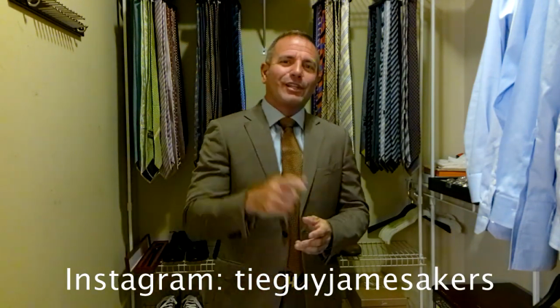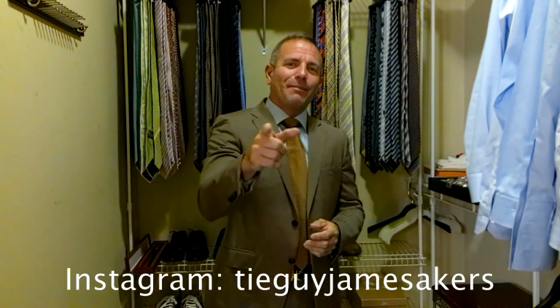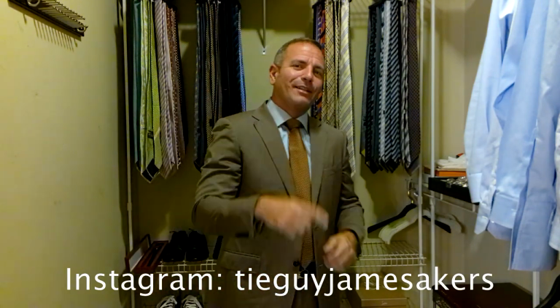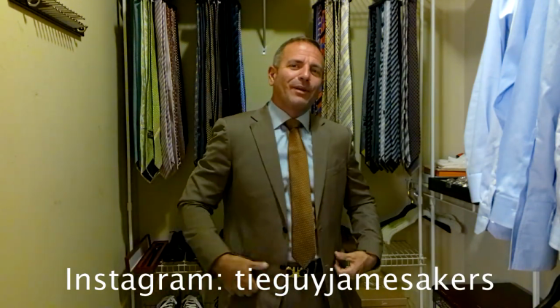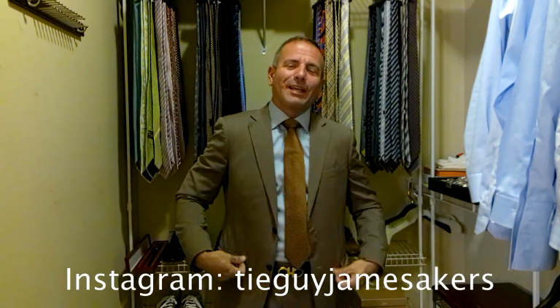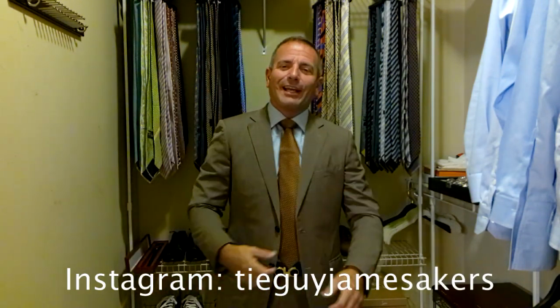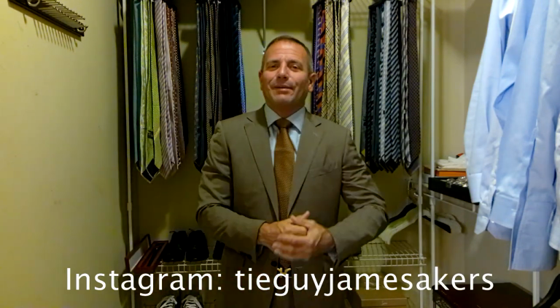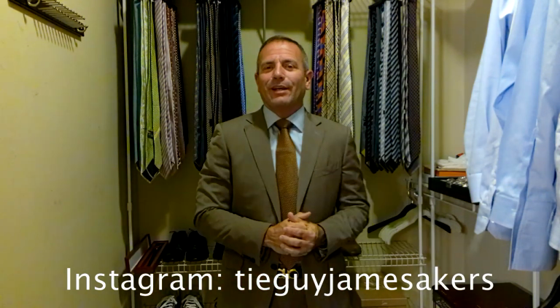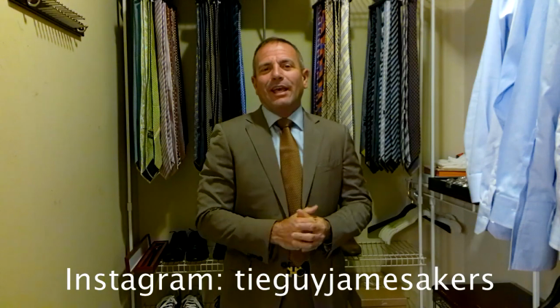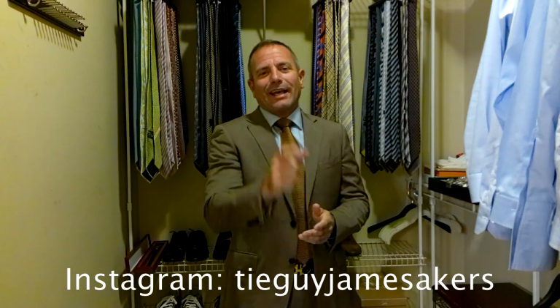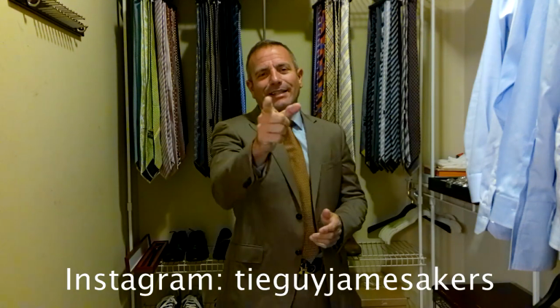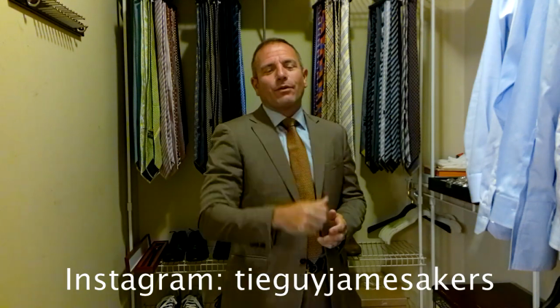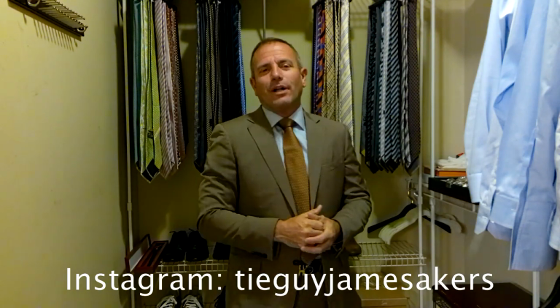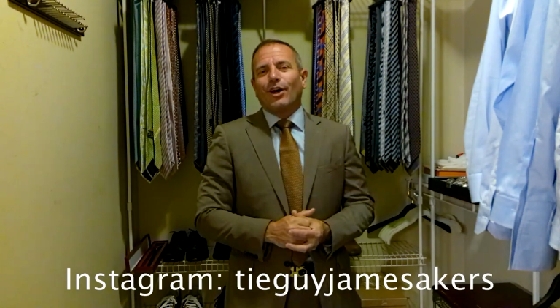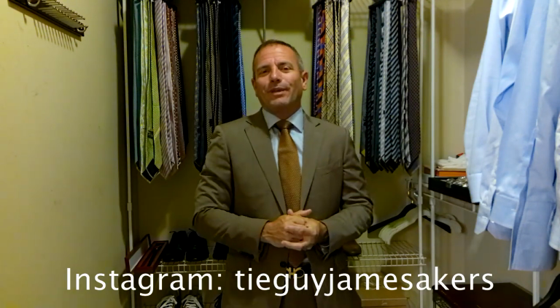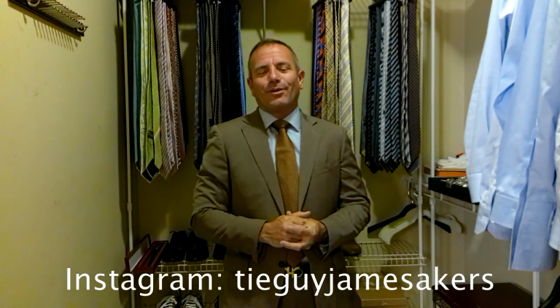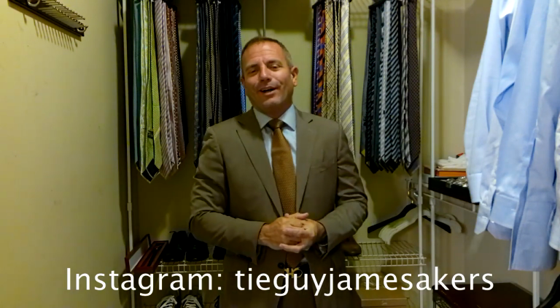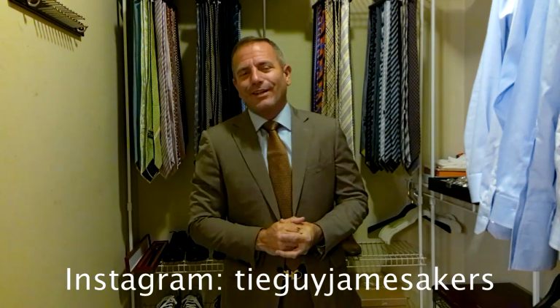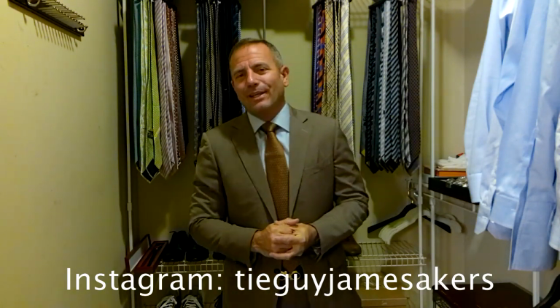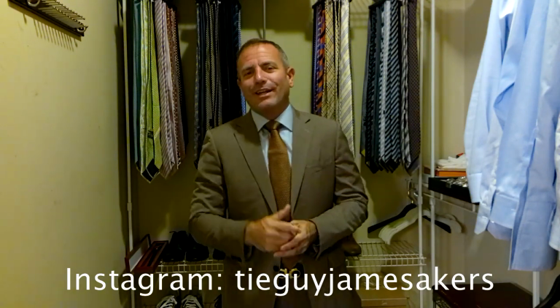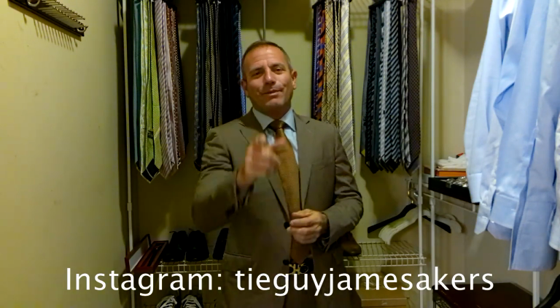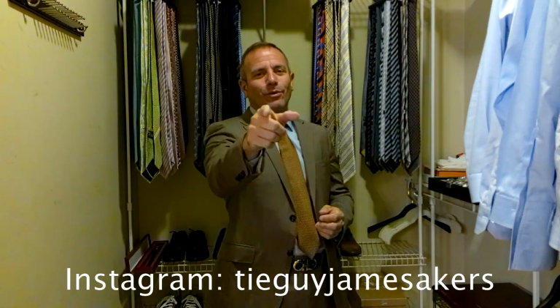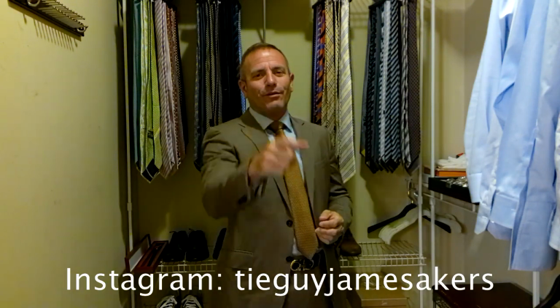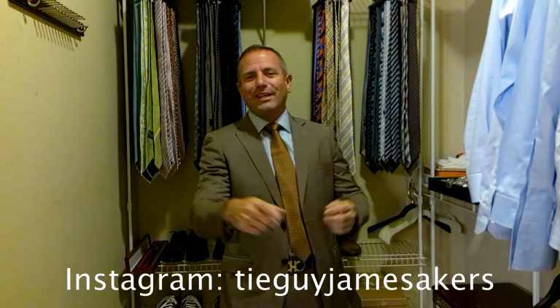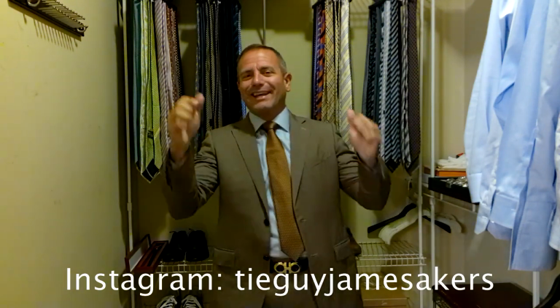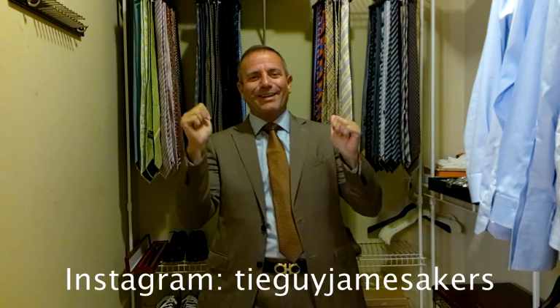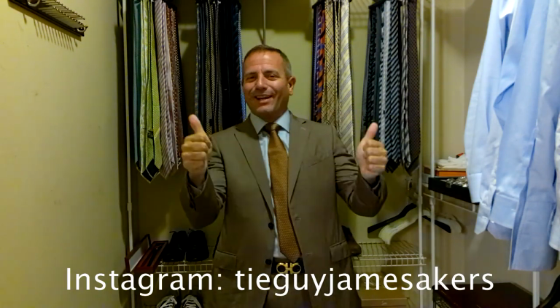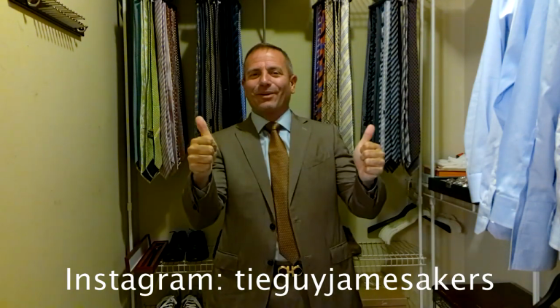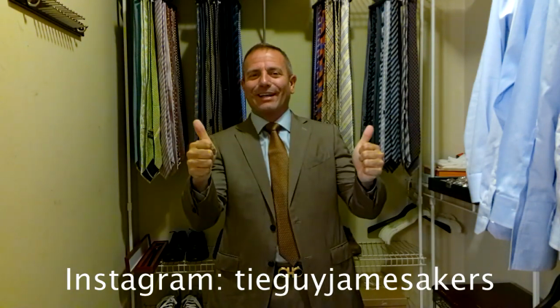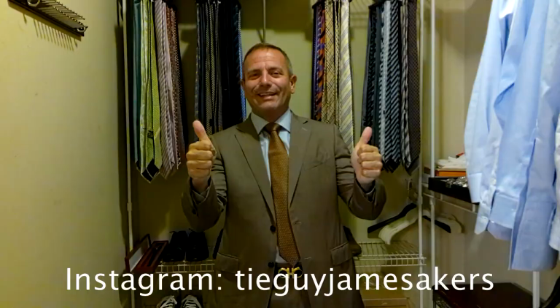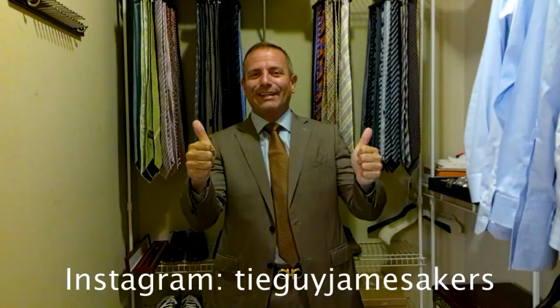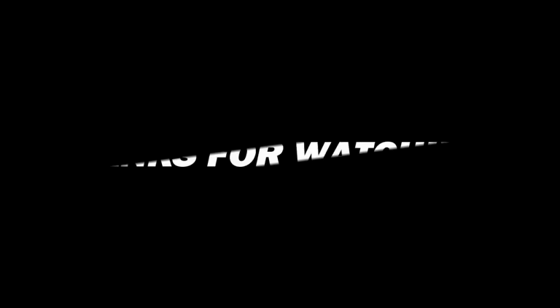Check out my Instagram — tieguyjamesacres. Guys, thanks for watching. I hope you had a great holiday weekend, I hope you have a wonderful week. I am ready for work. Bye.